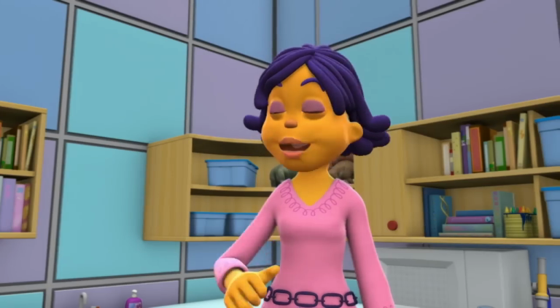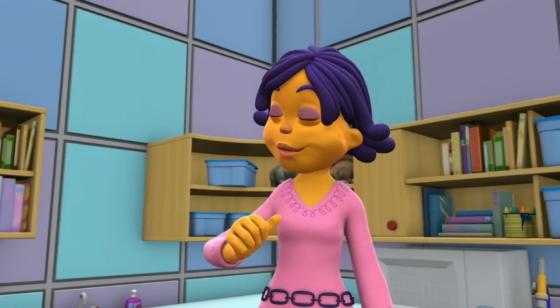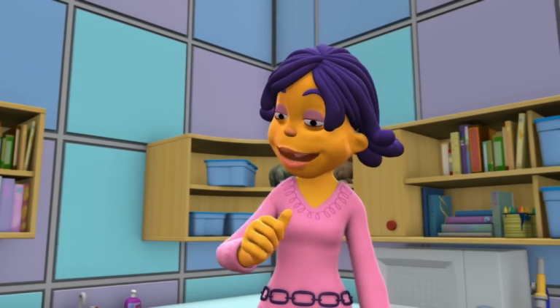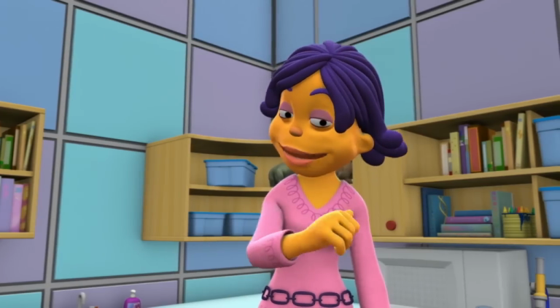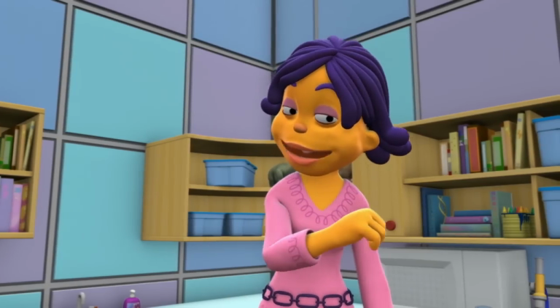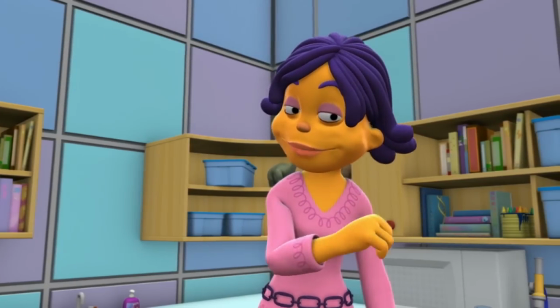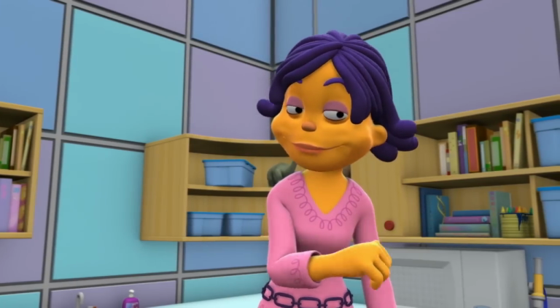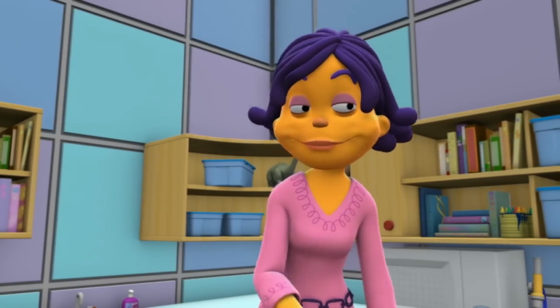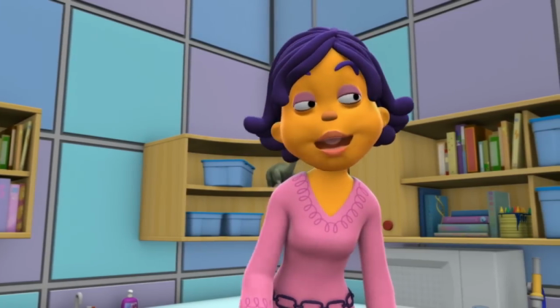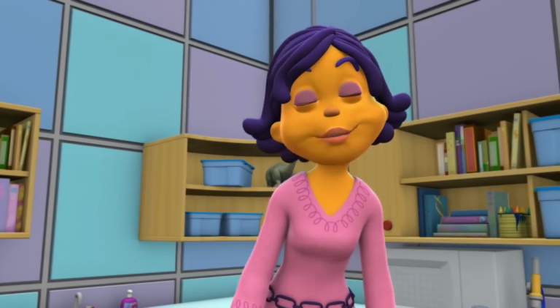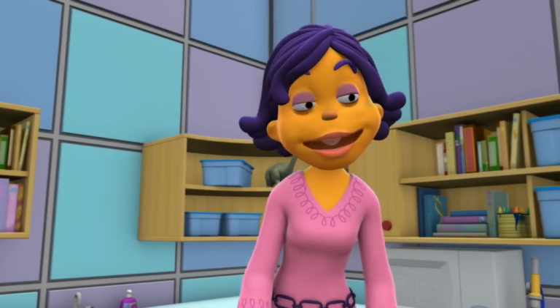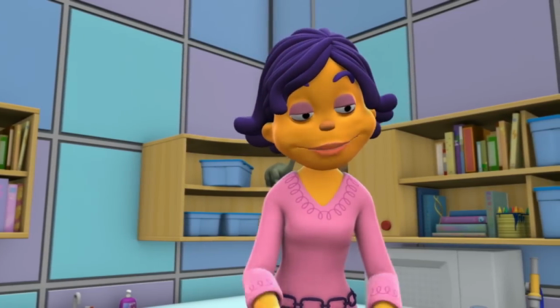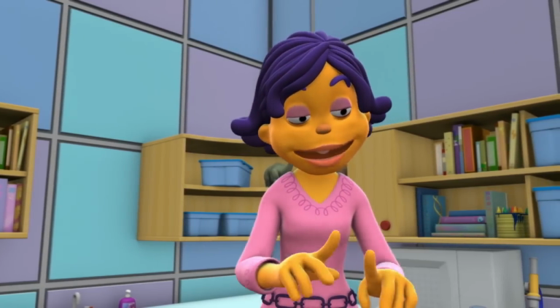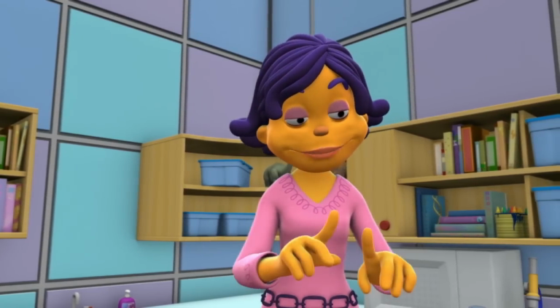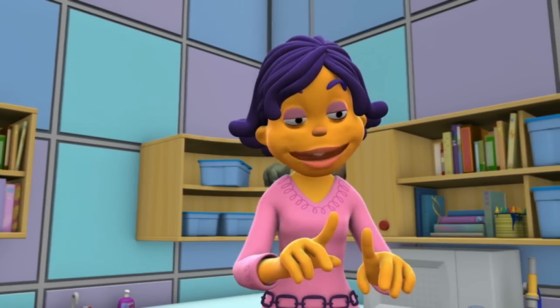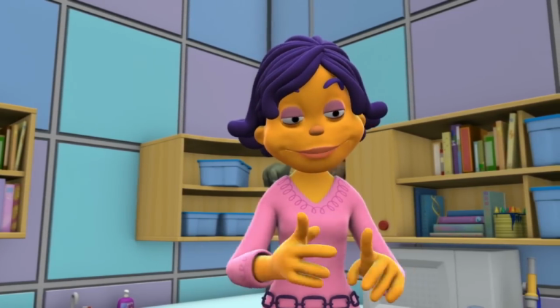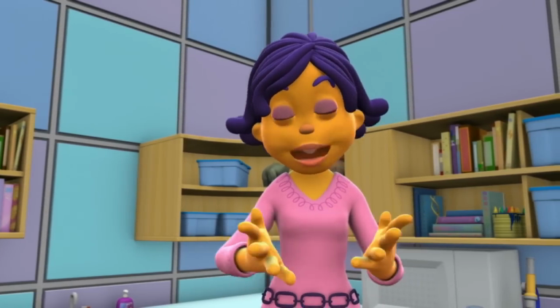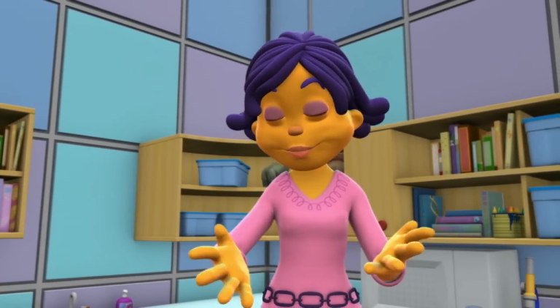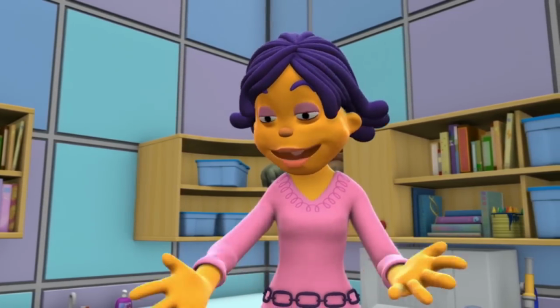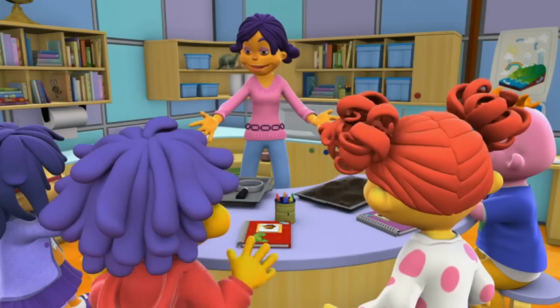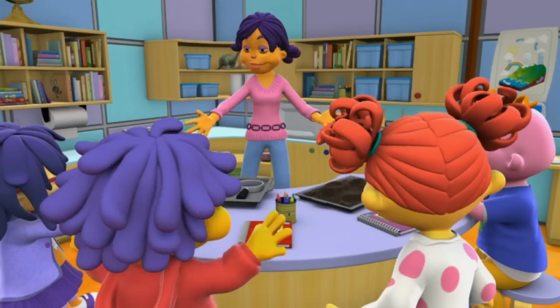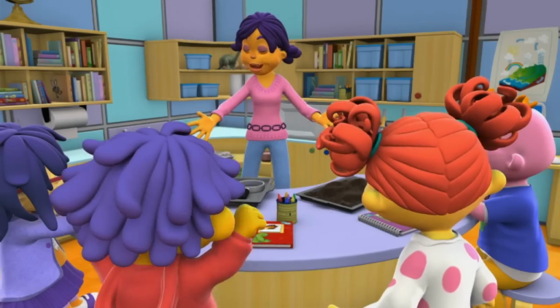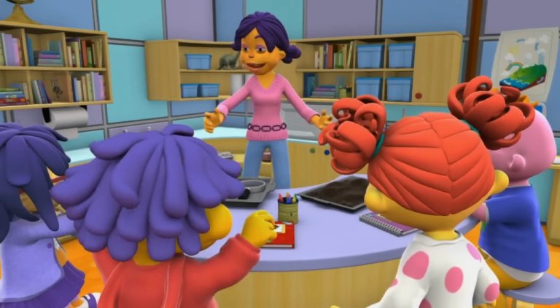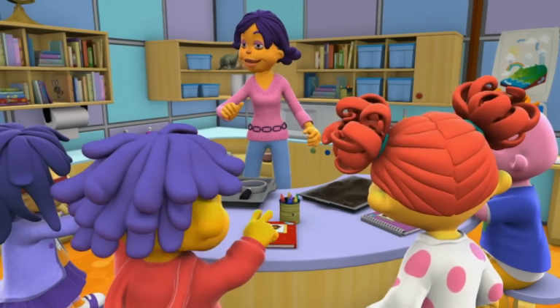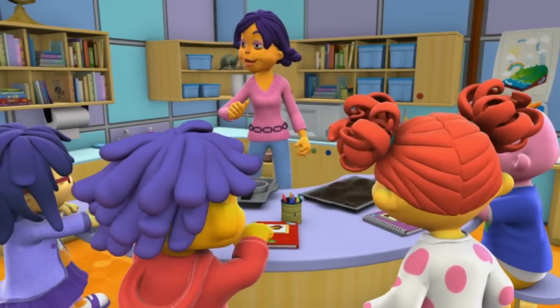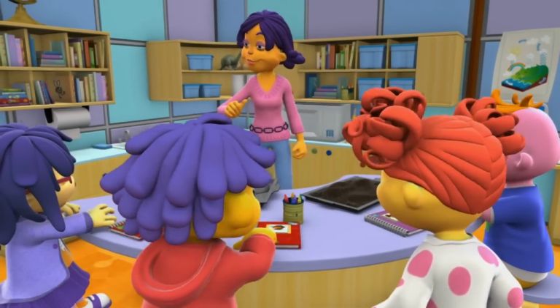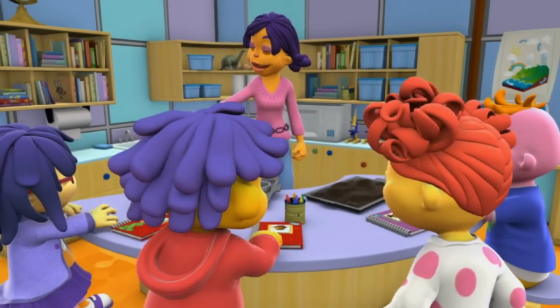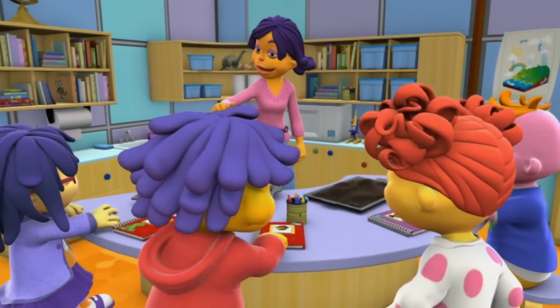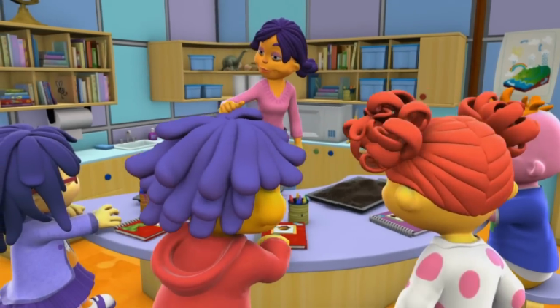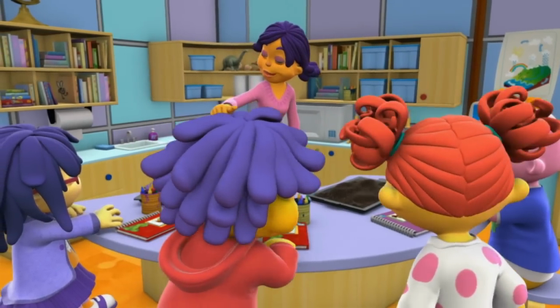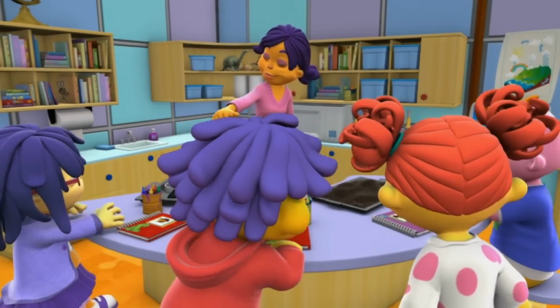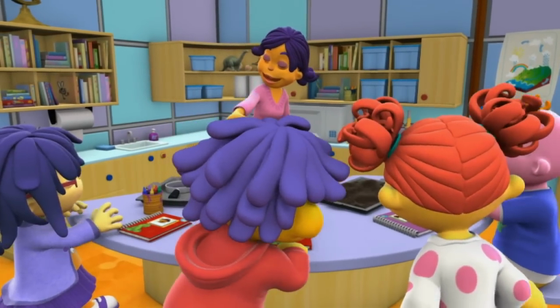You got it! Okay, scientists, go for it! It's time to get dirty!